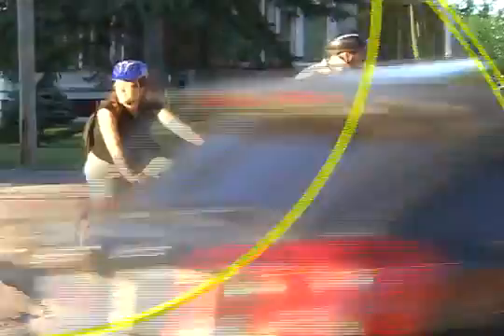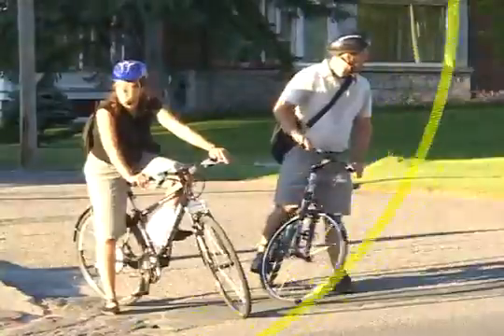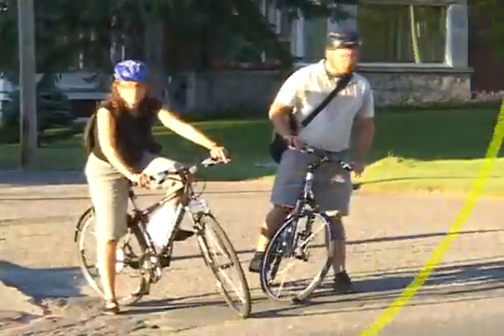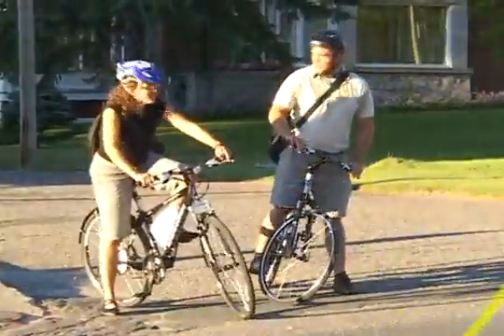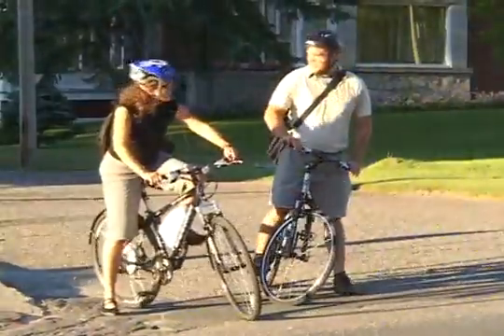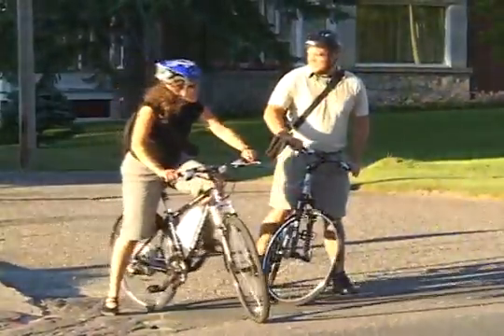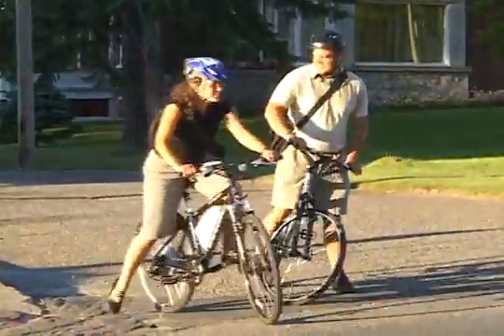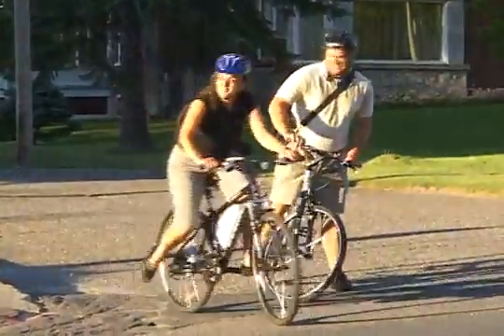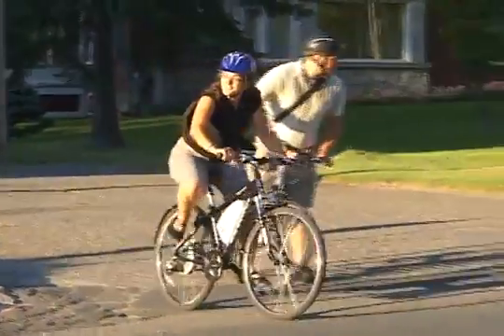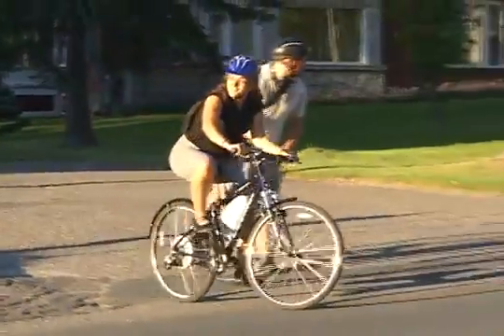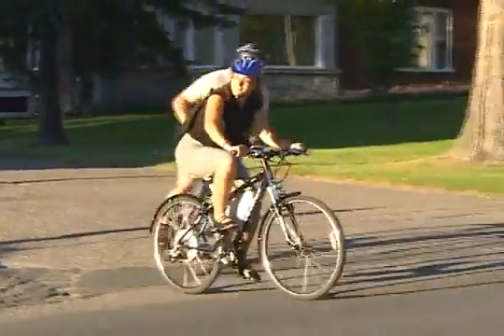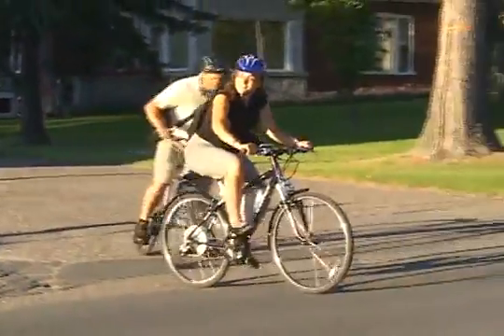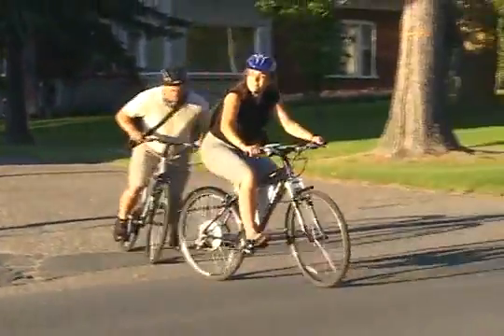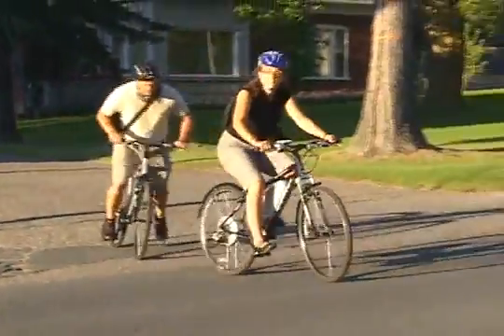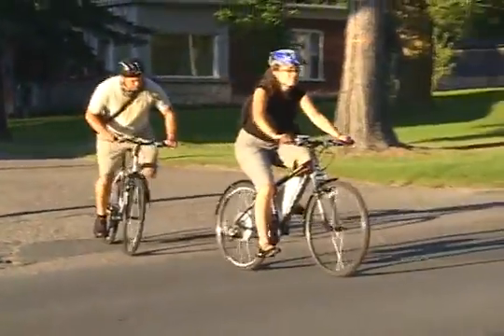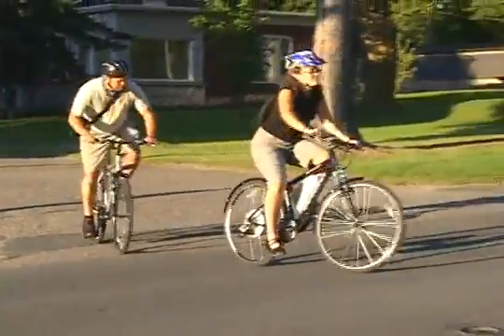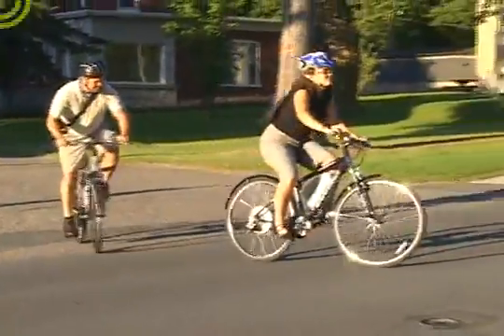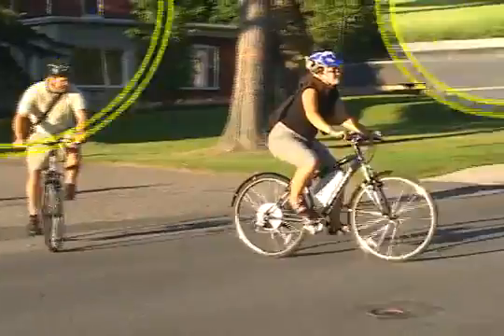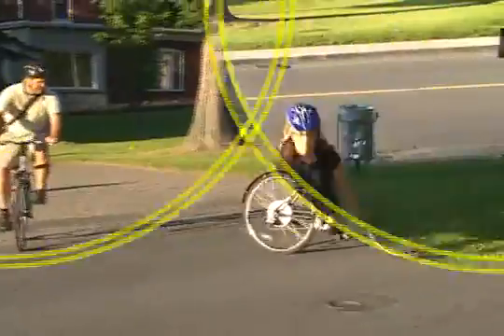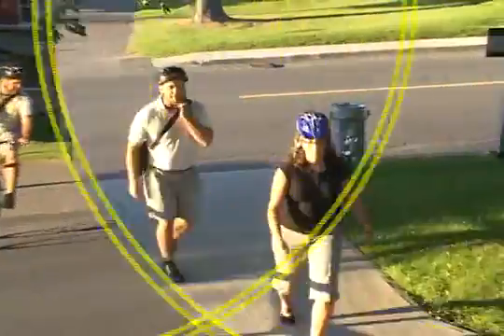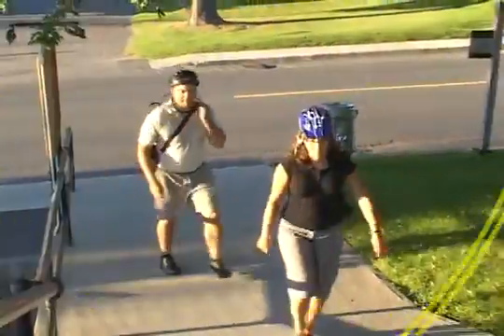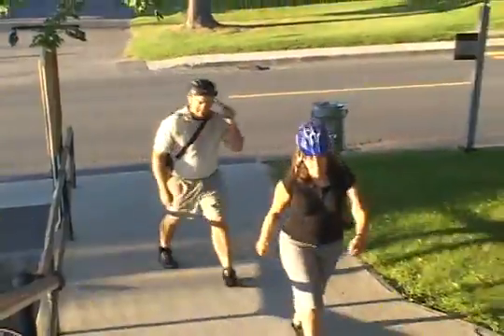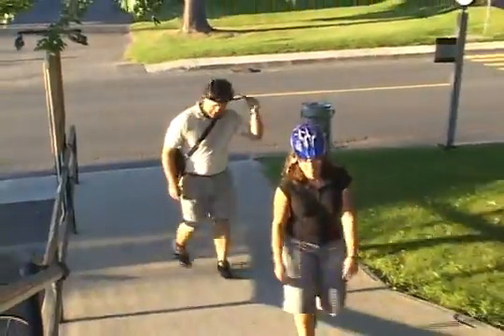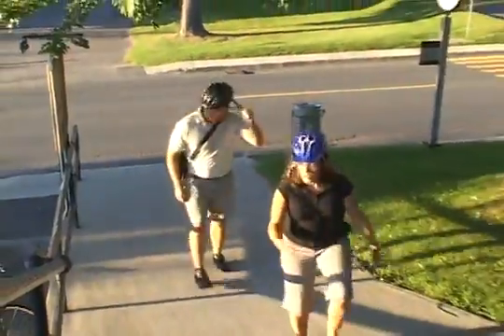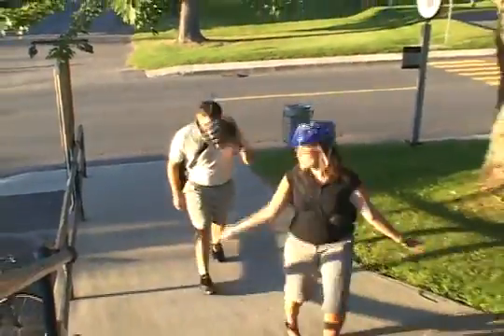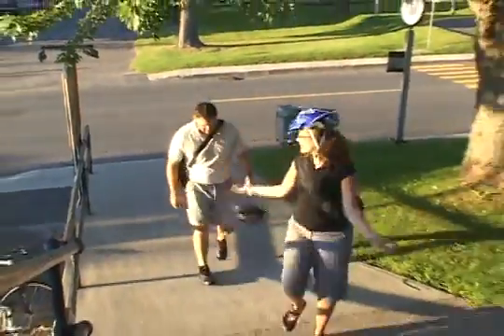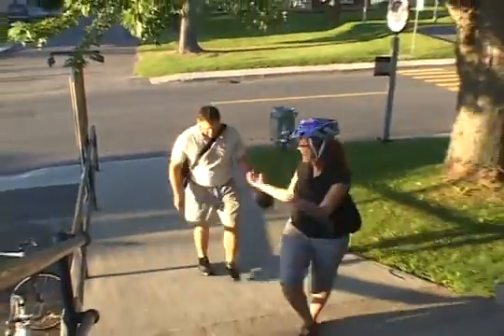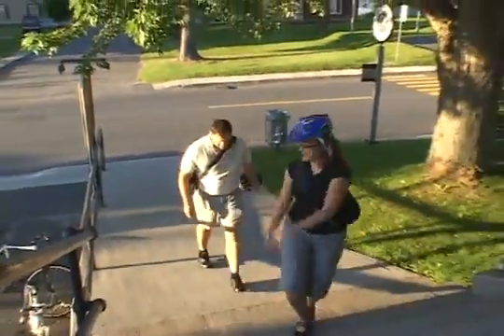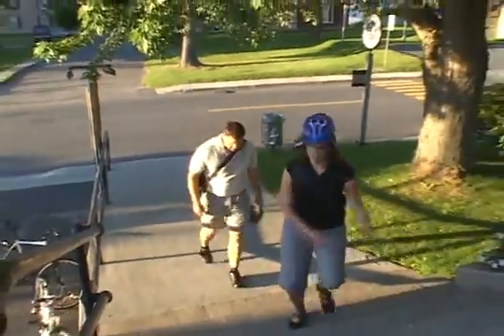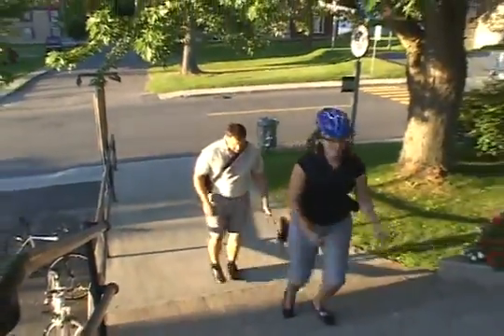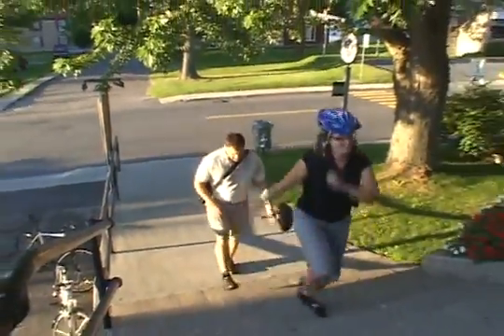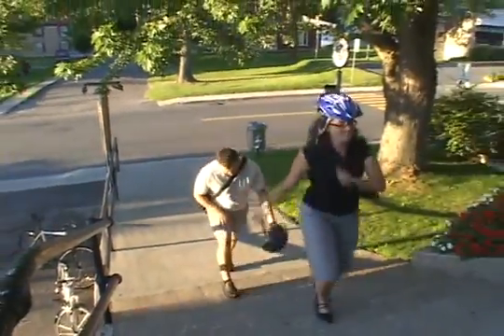Wind or no wind, tired or not, I go on my bike every day. I get to exercise like I want, and I get to work.